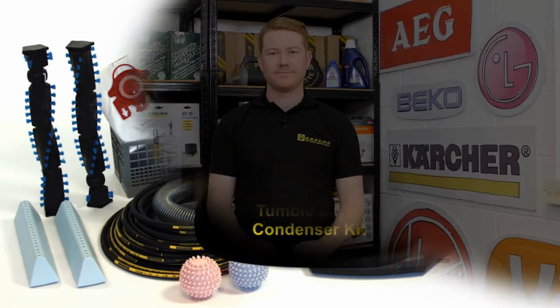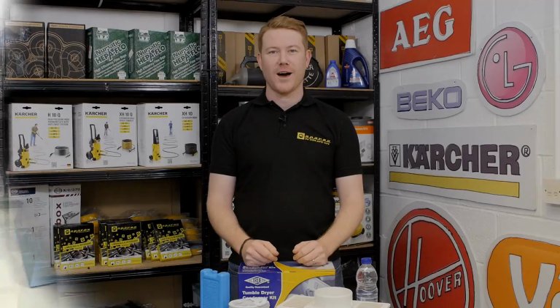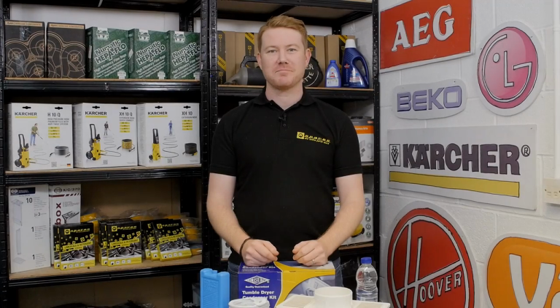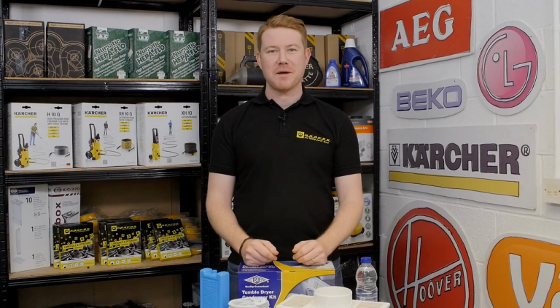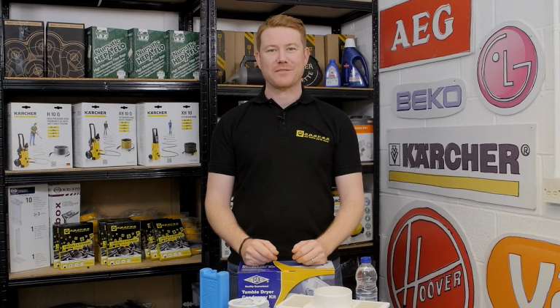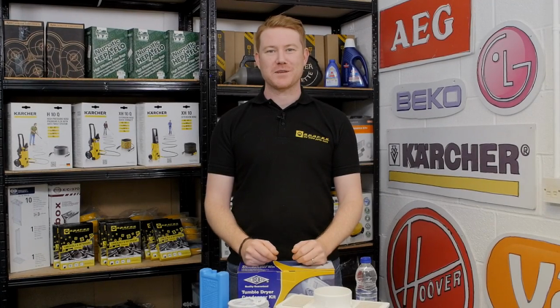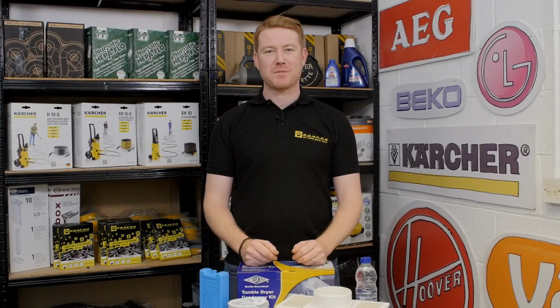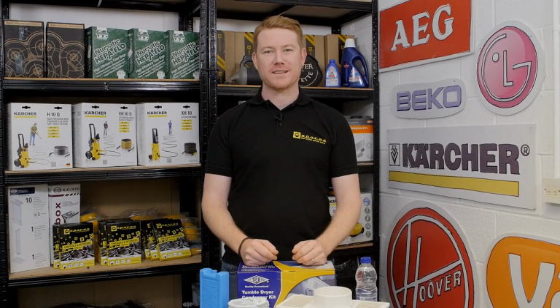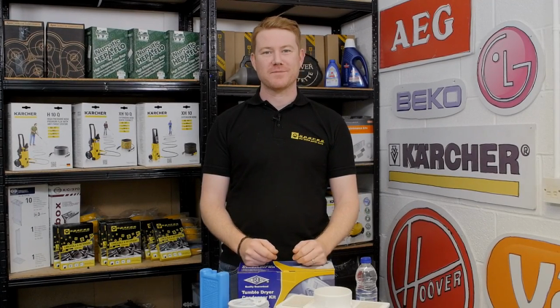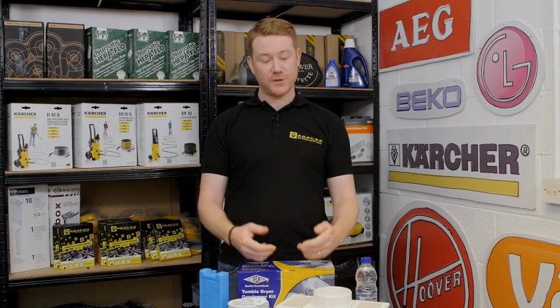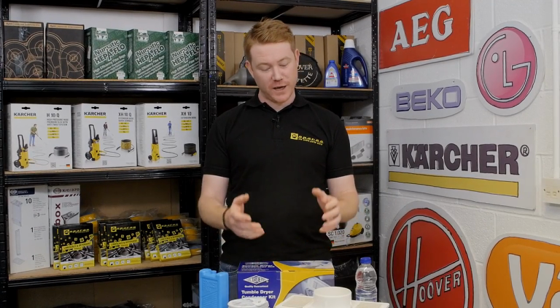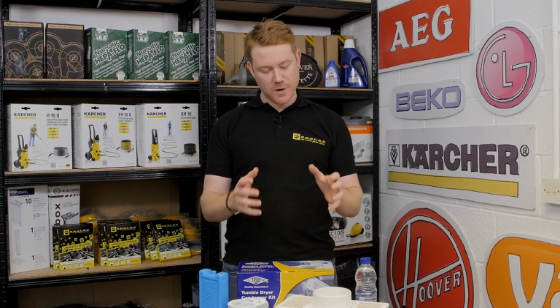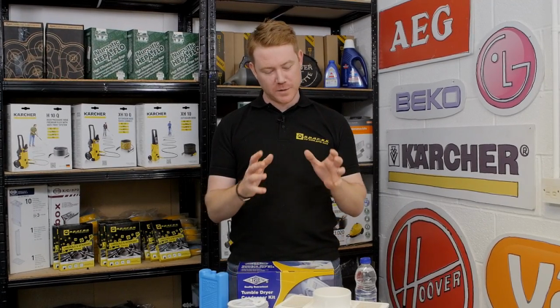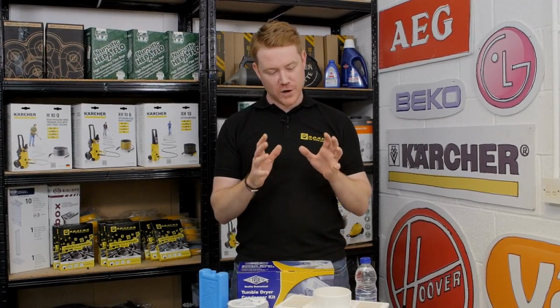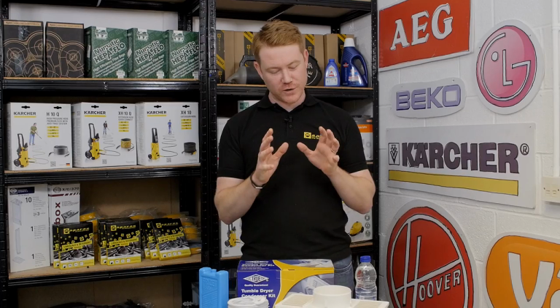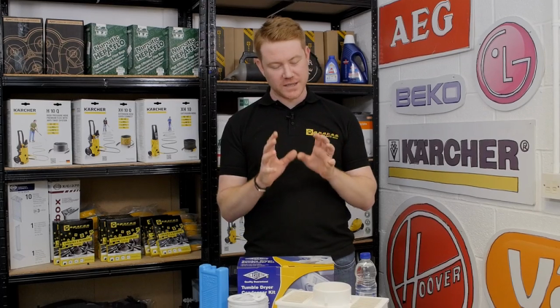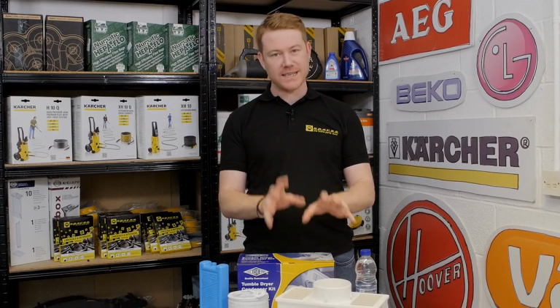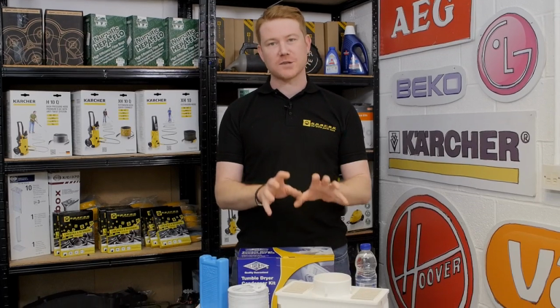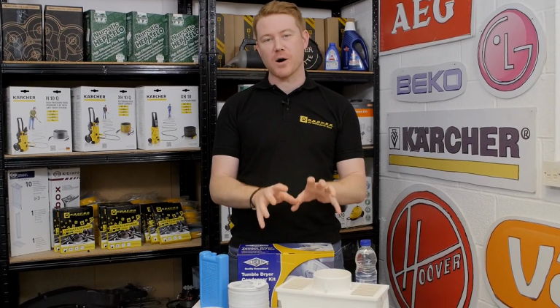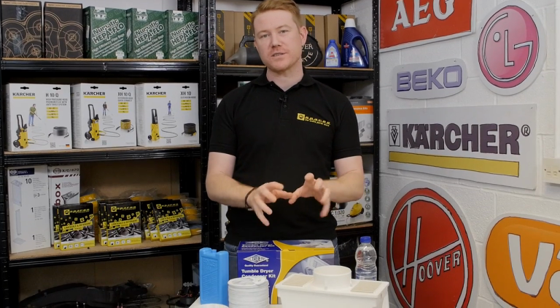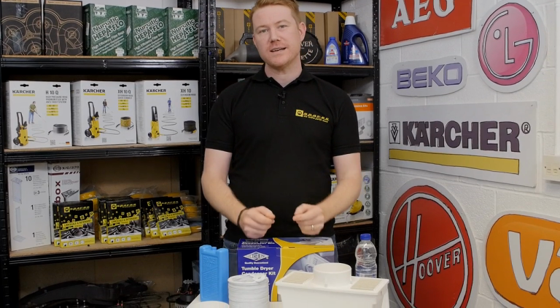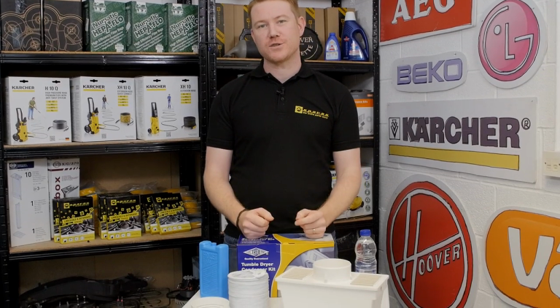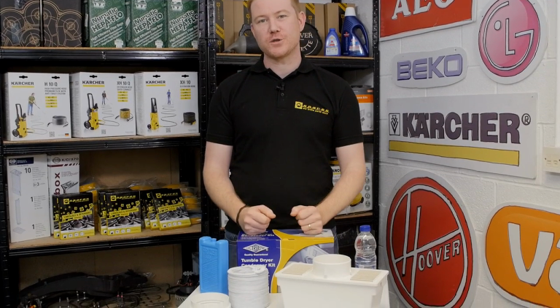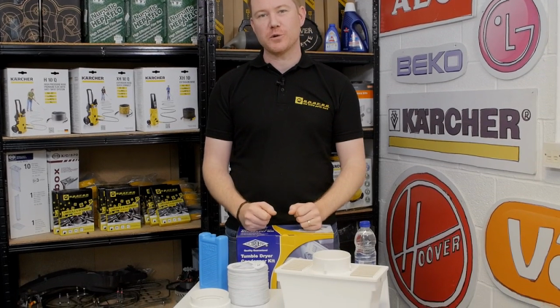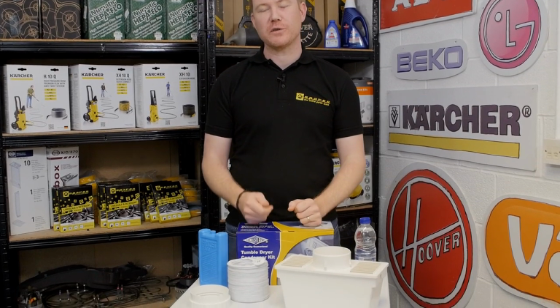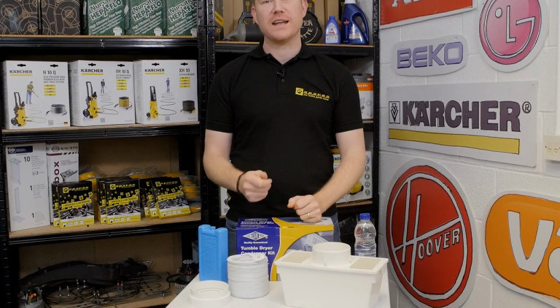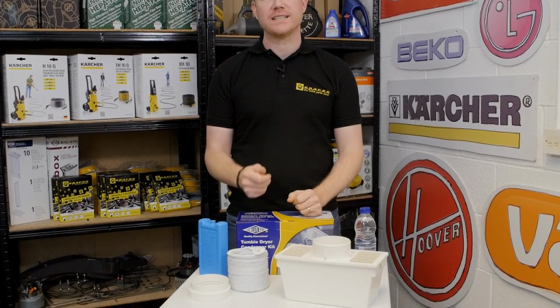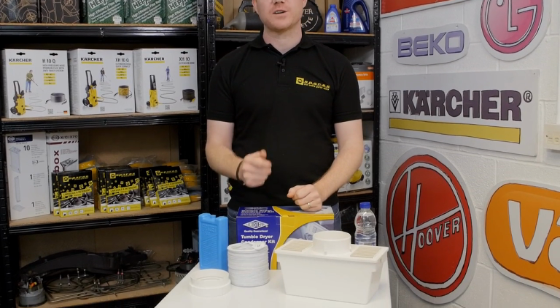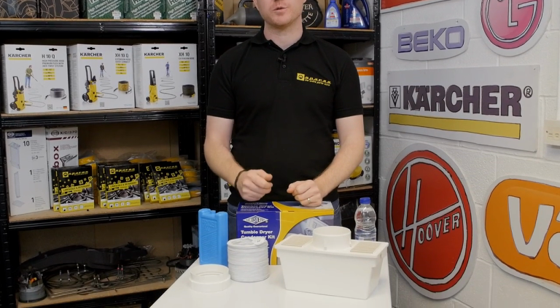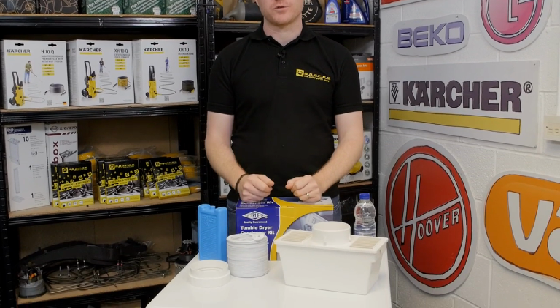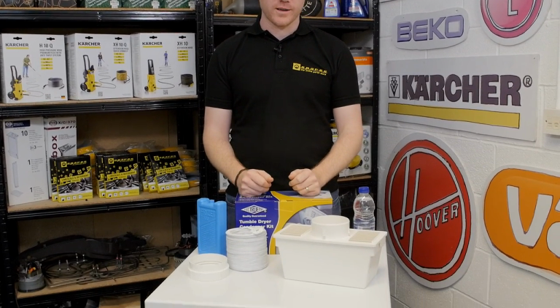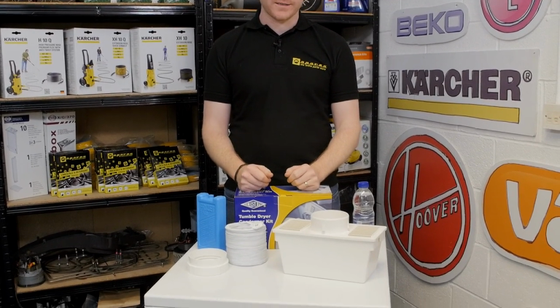Hi, I'm Matt from eSpares. In this video I'll be showing you this condenser box that's suitable for vented tumble dryers.